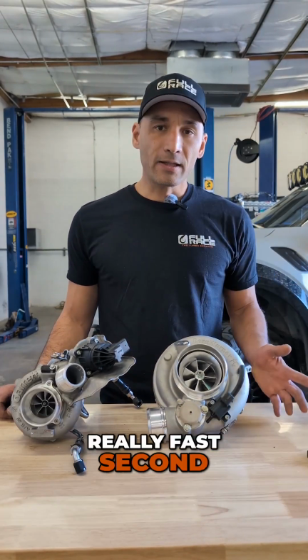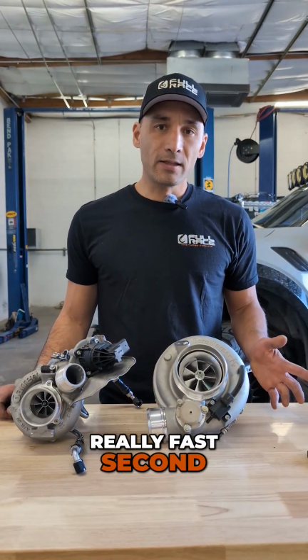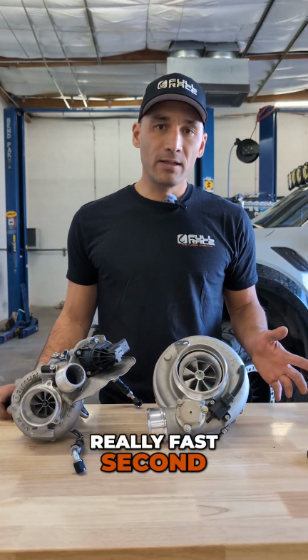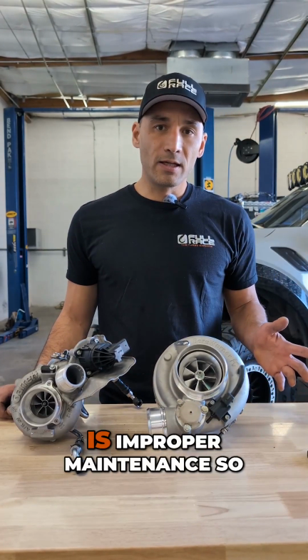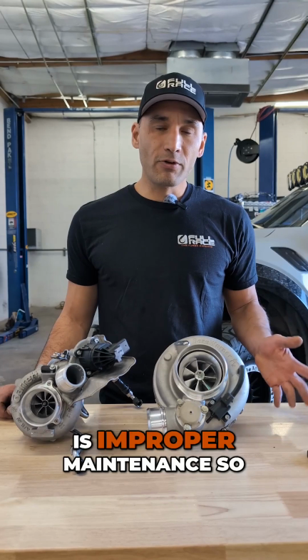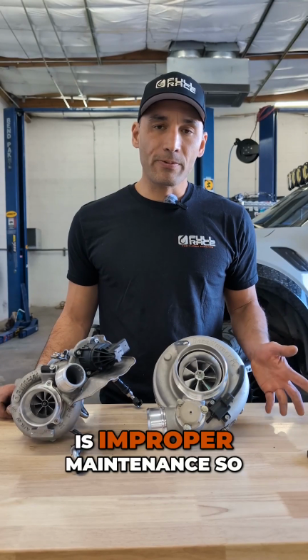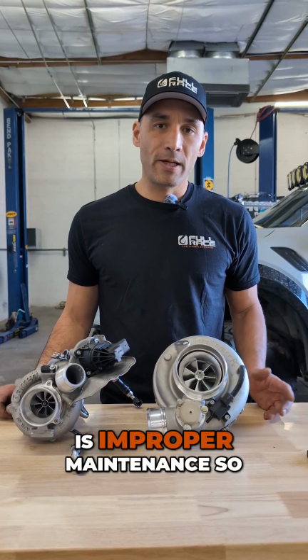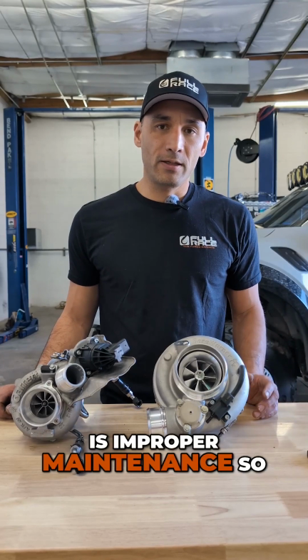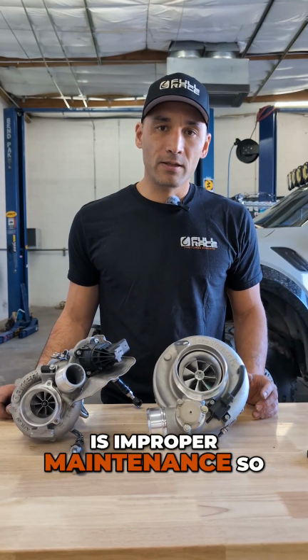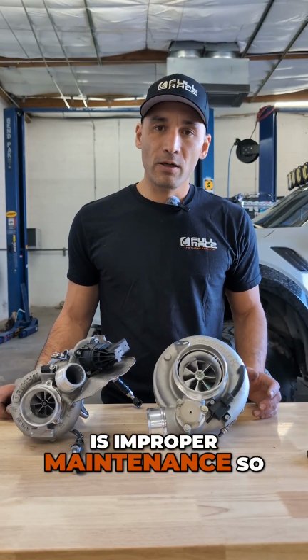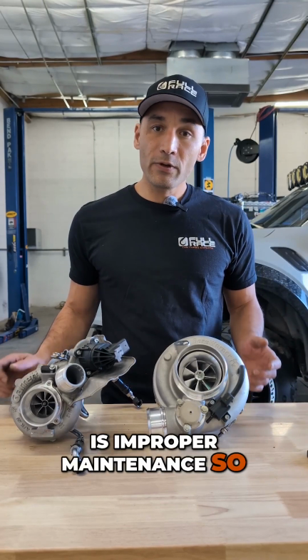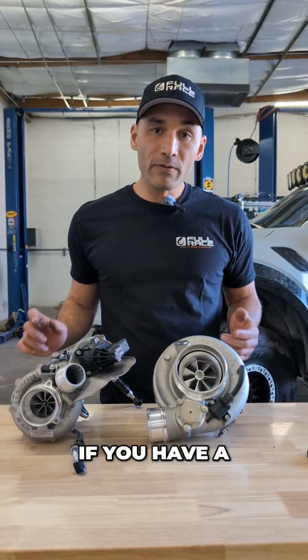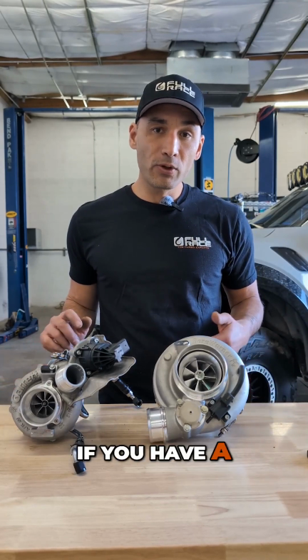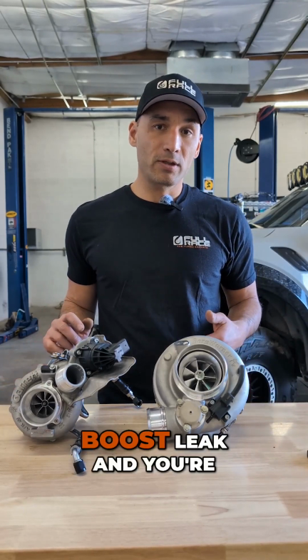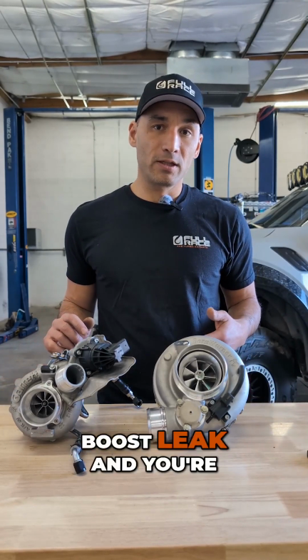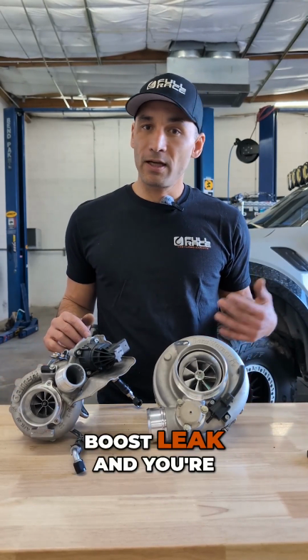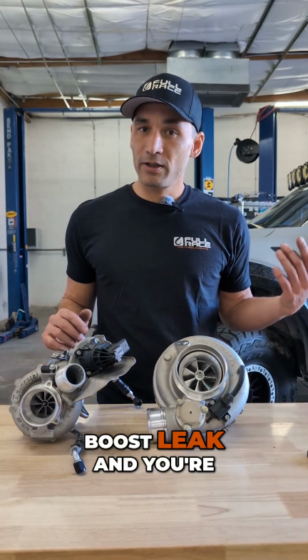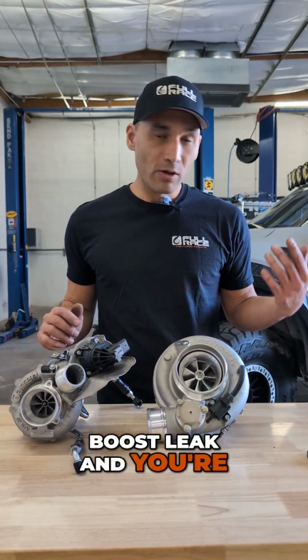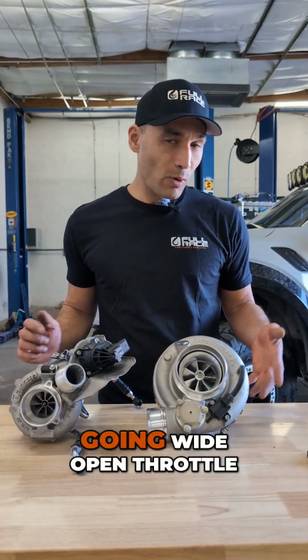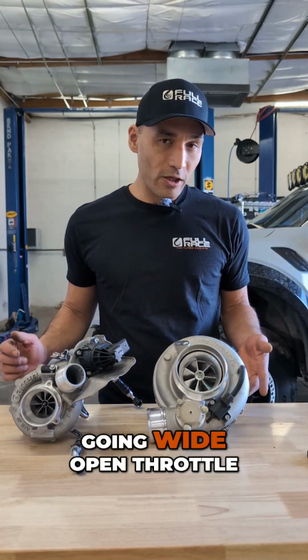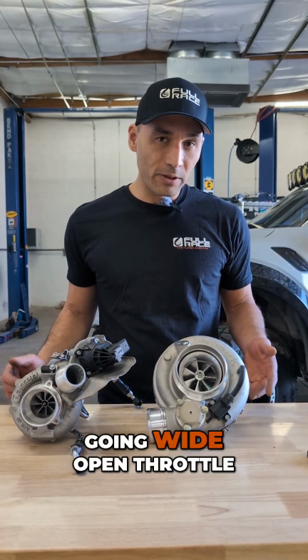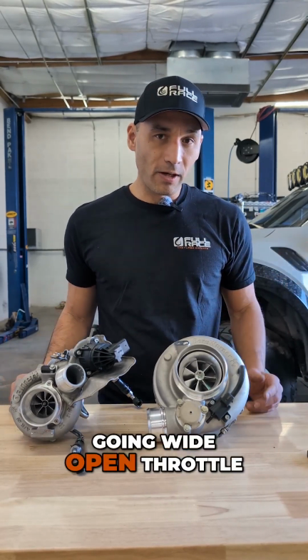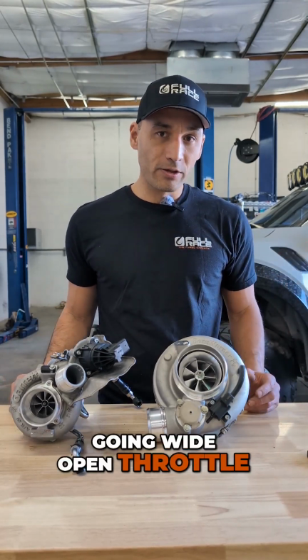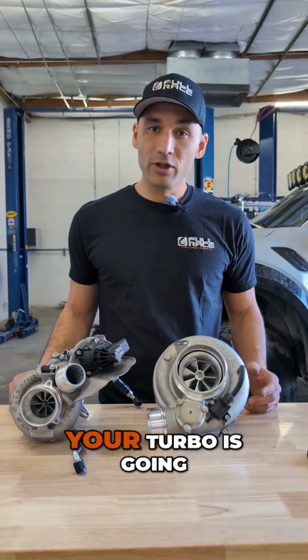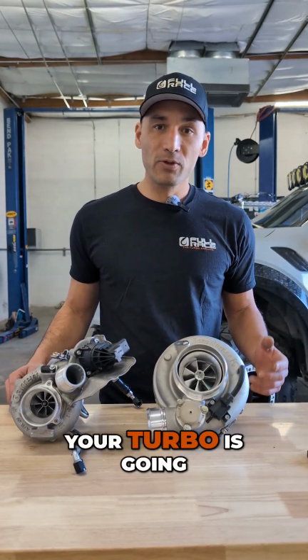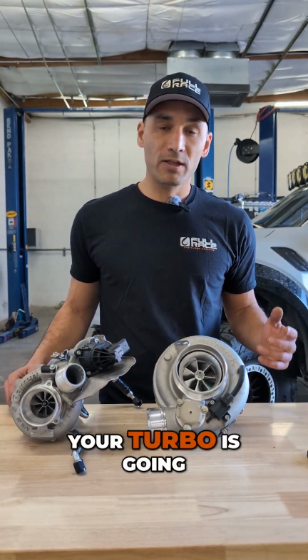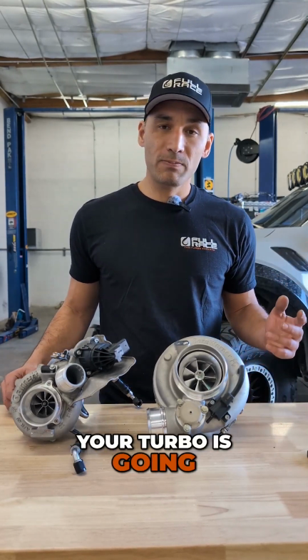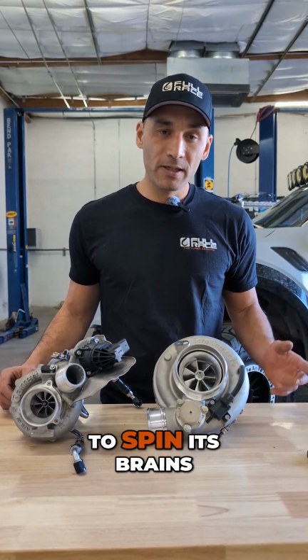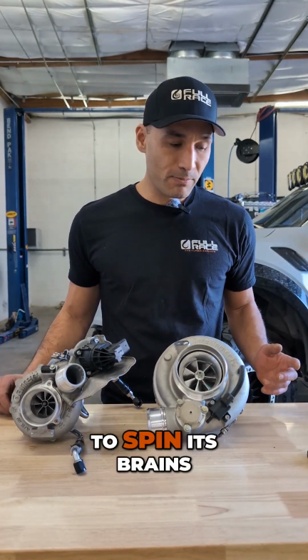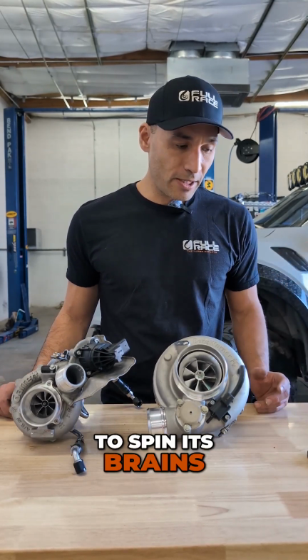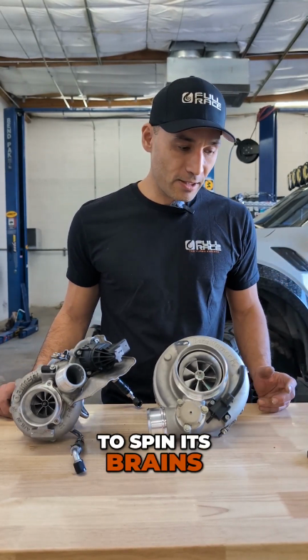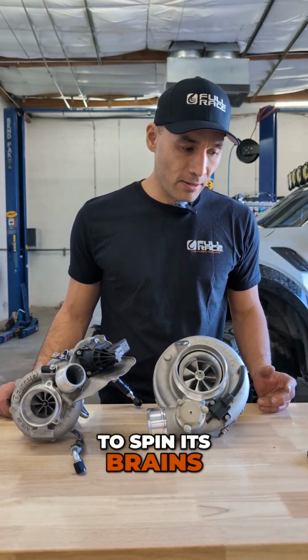Second is improper maintenance. So if you have a boost leak and you're going wide open throttle, your turbo's going to spin its brains out.